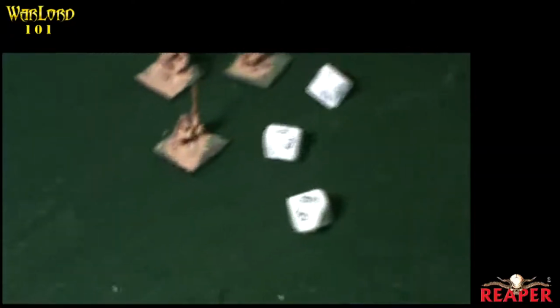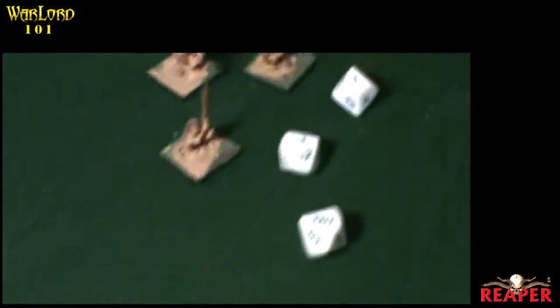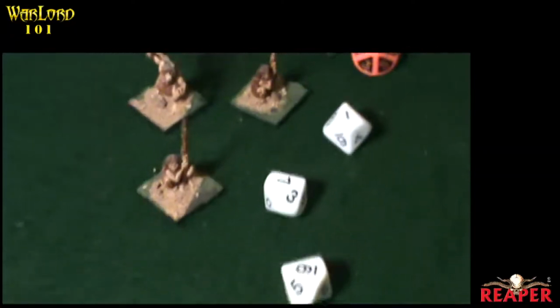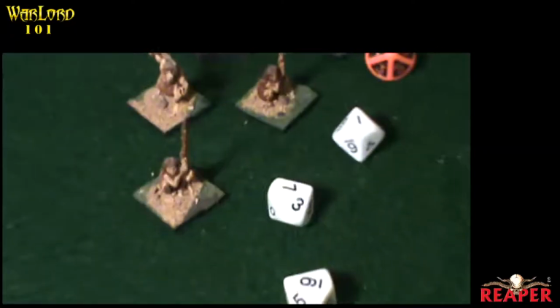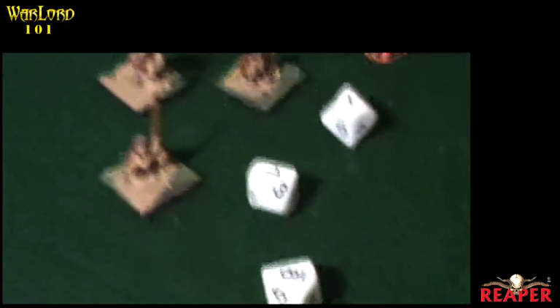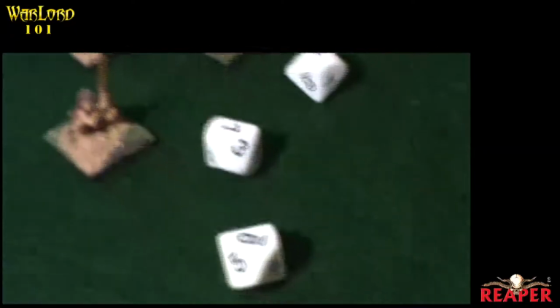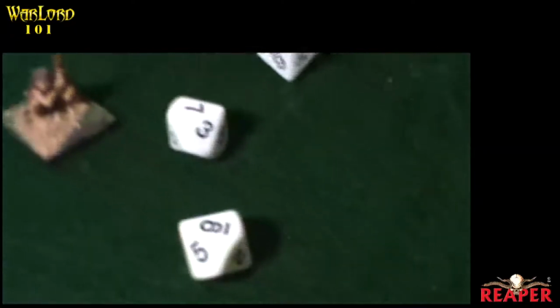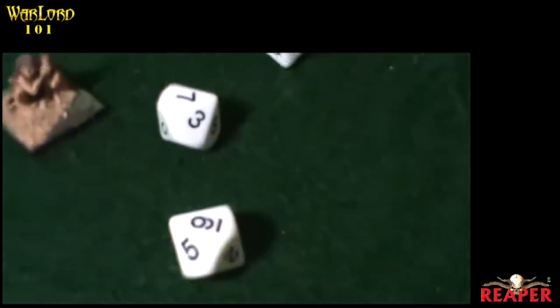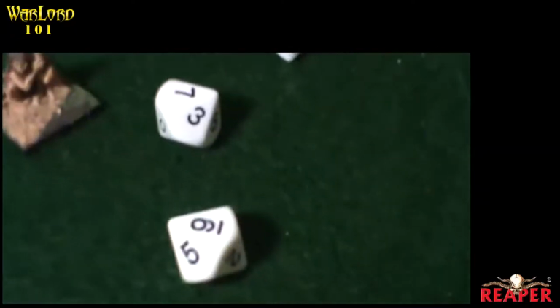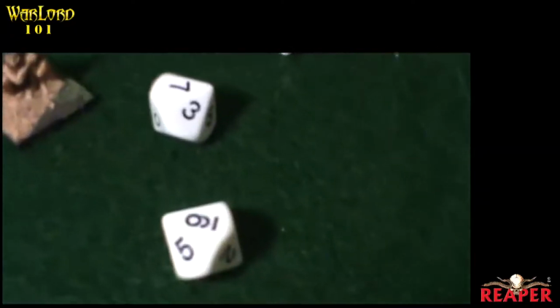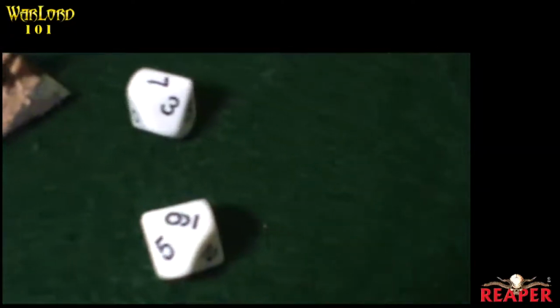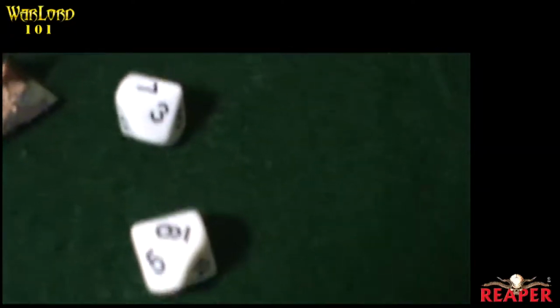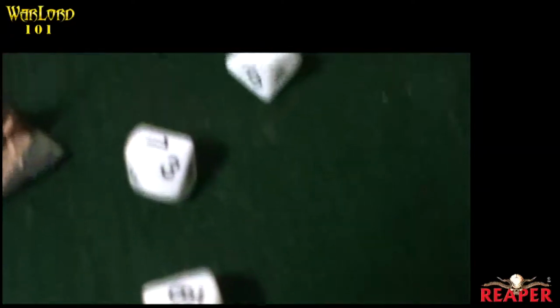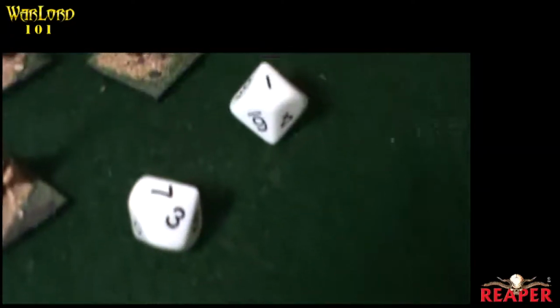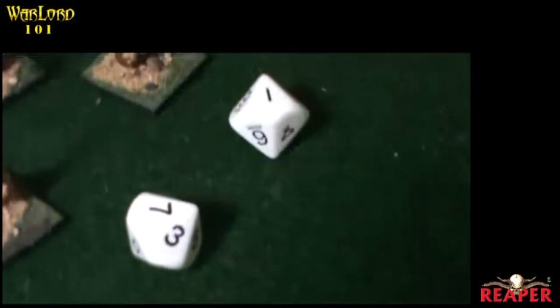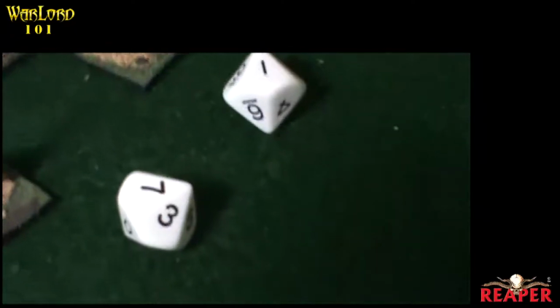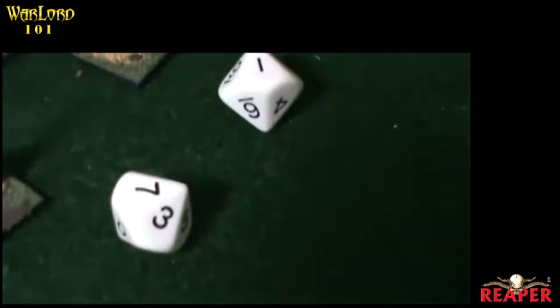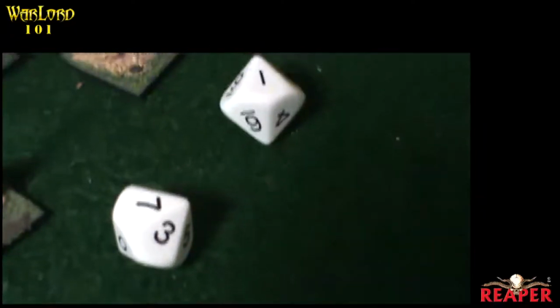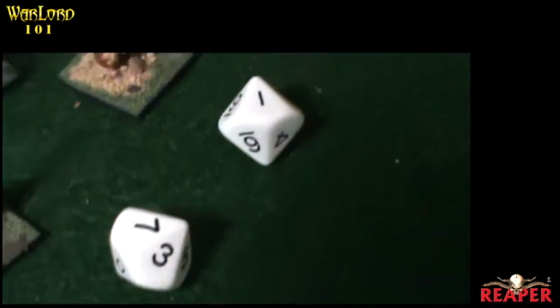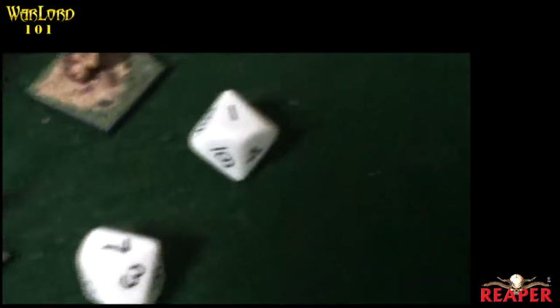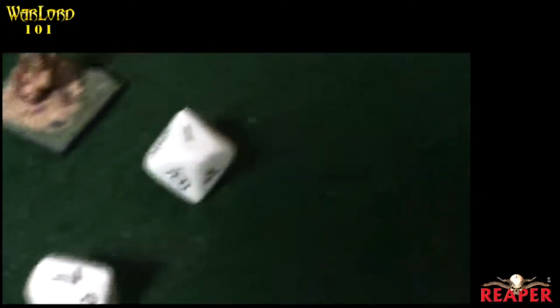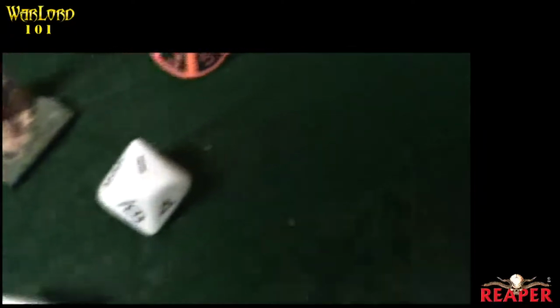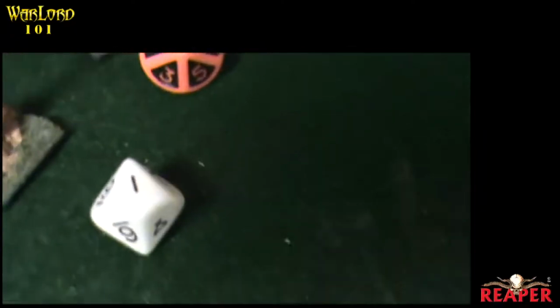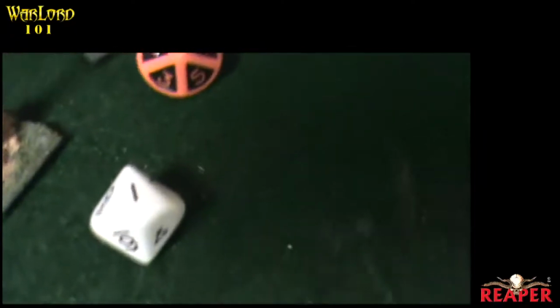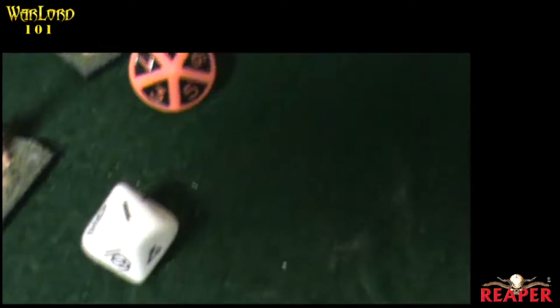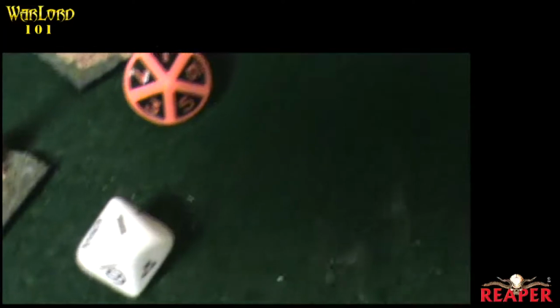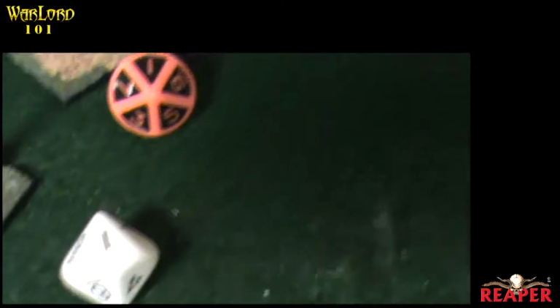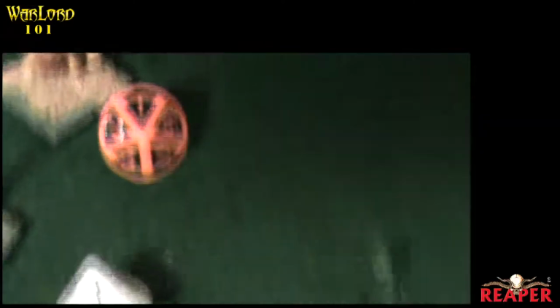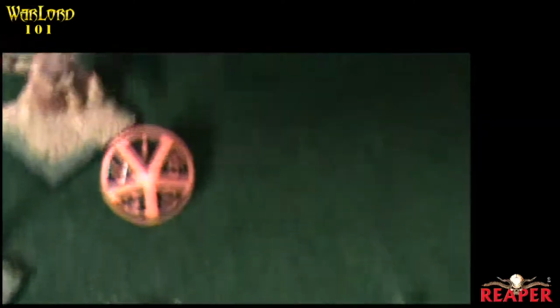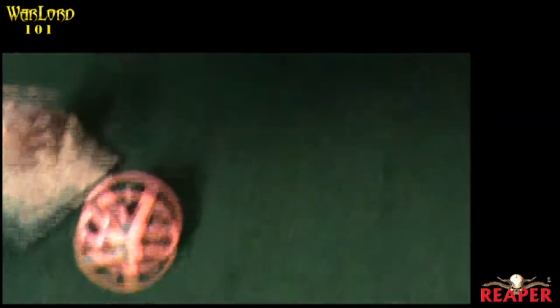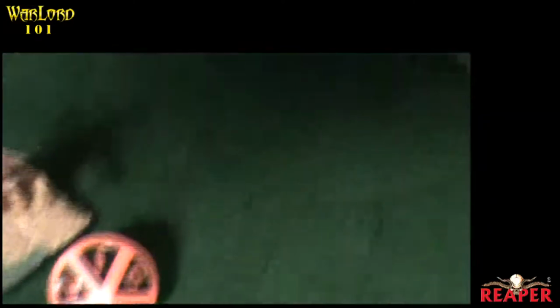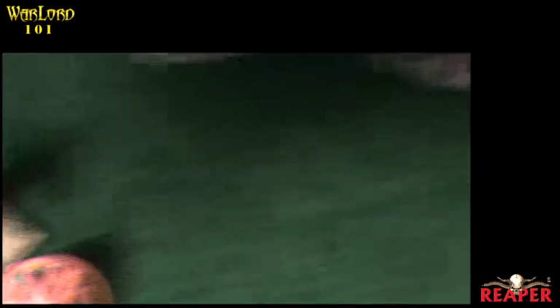On our roll, we see we have a 9, a 7, a 1, another 1, and then a 10.